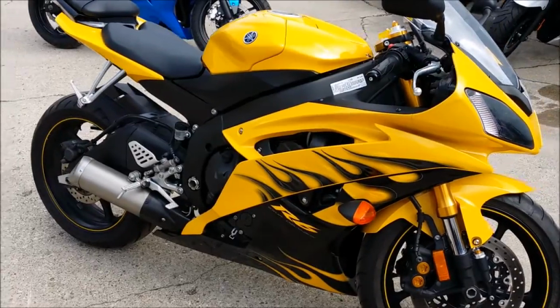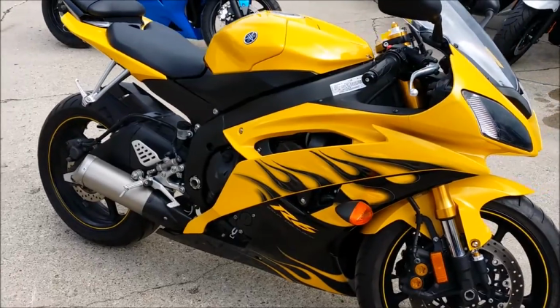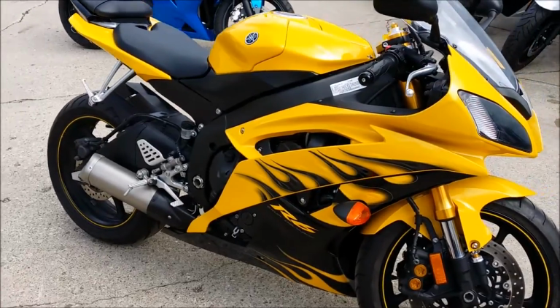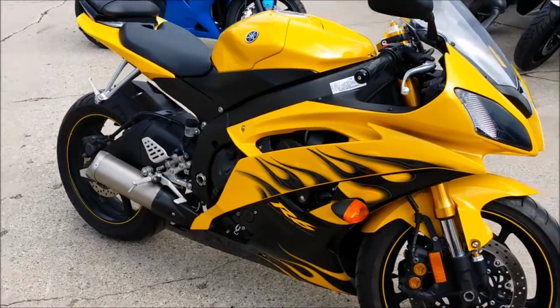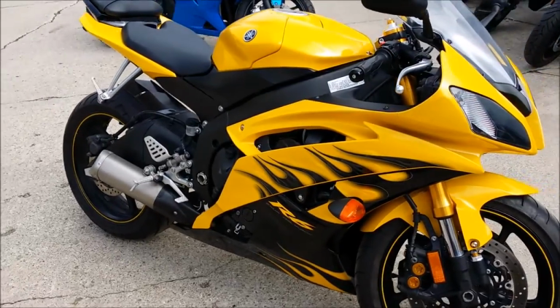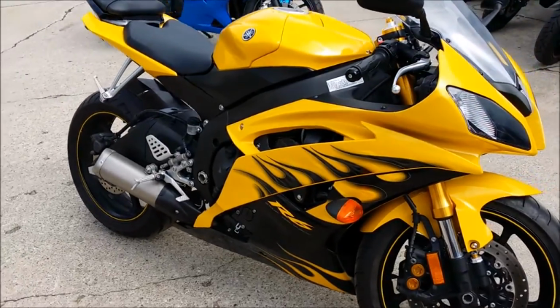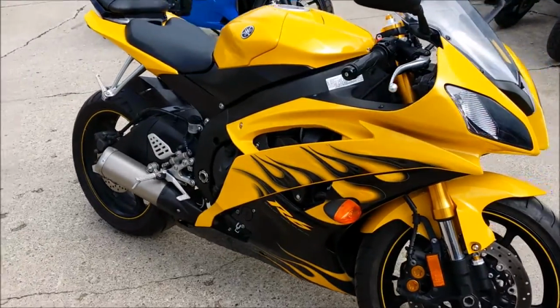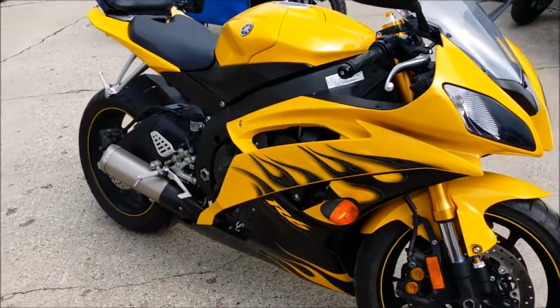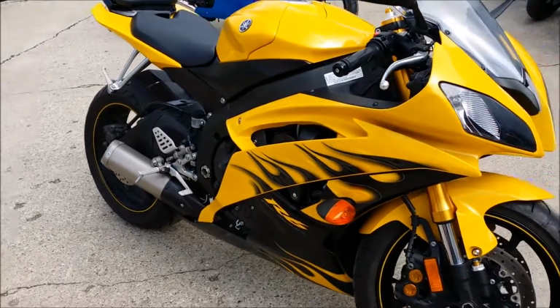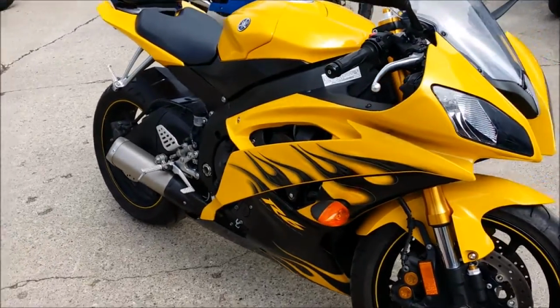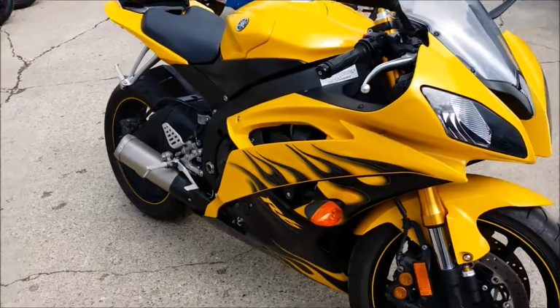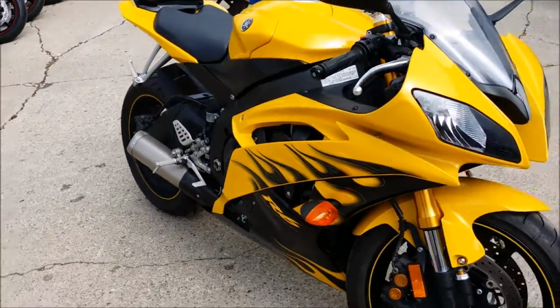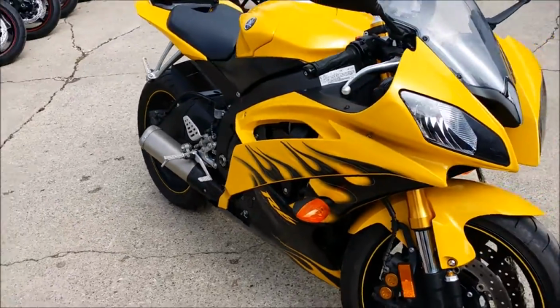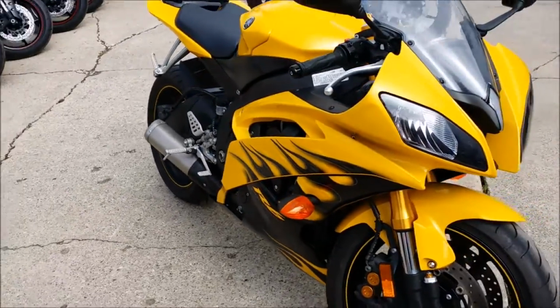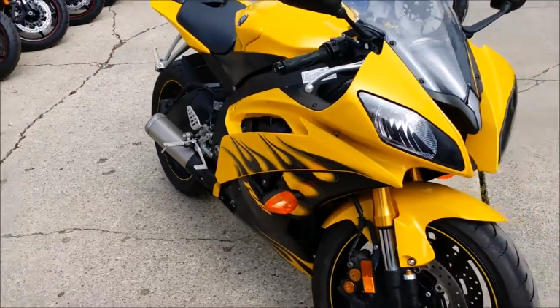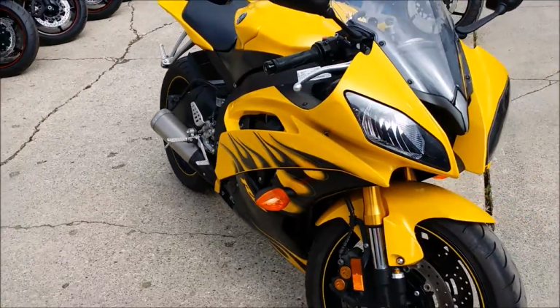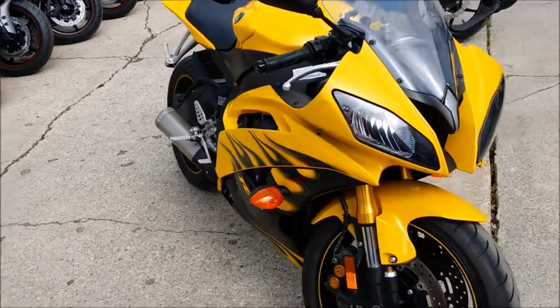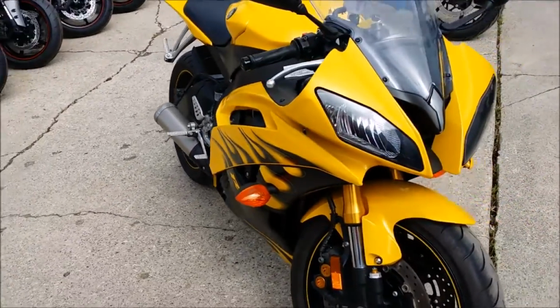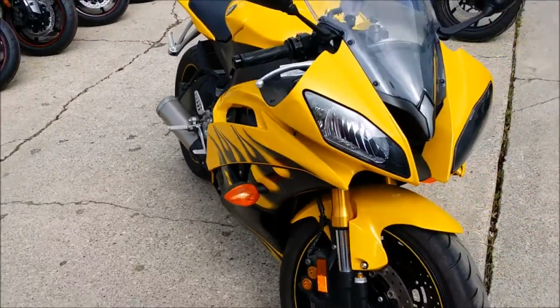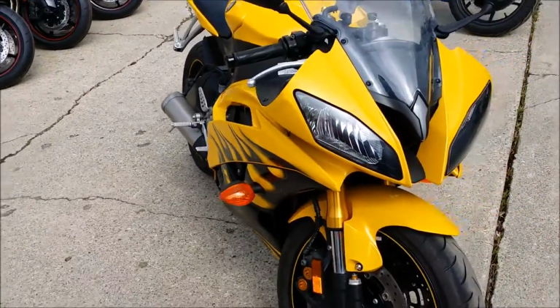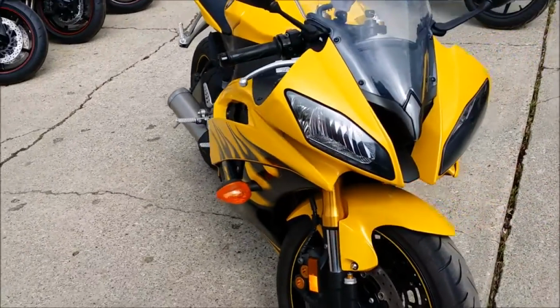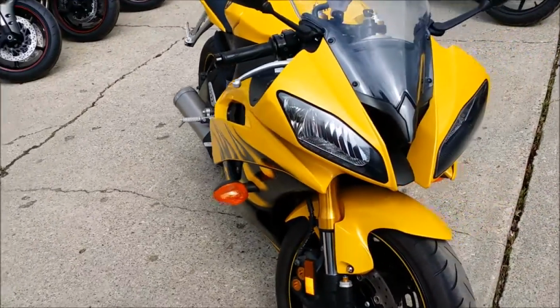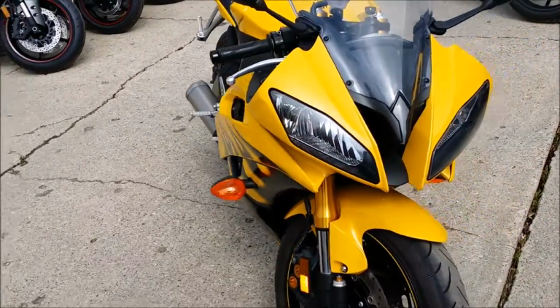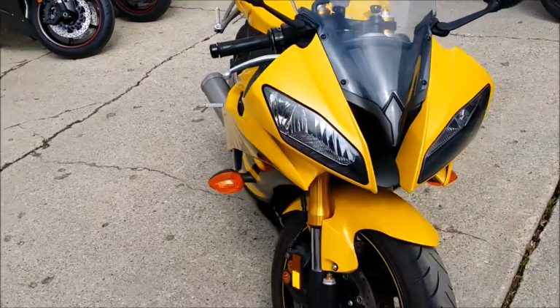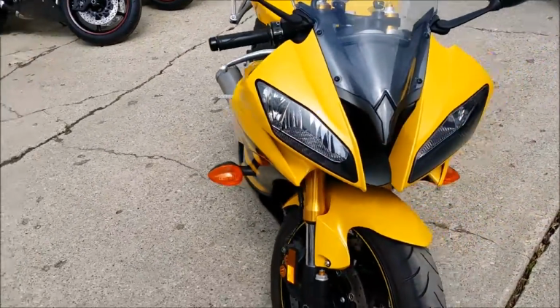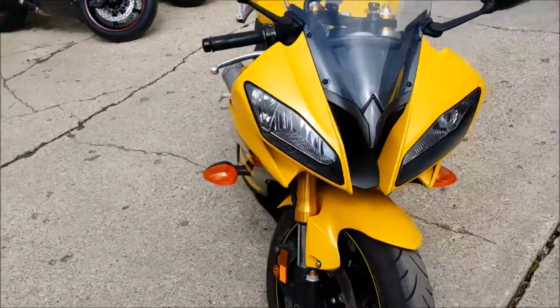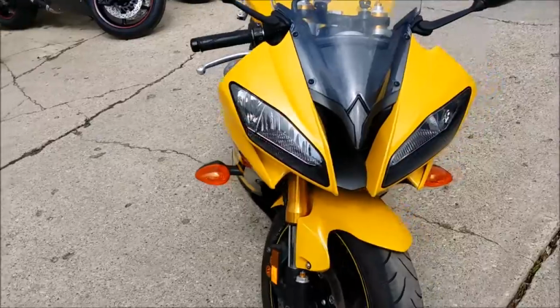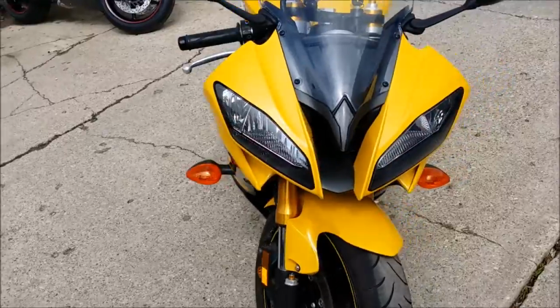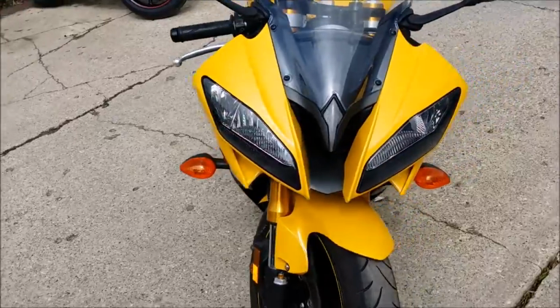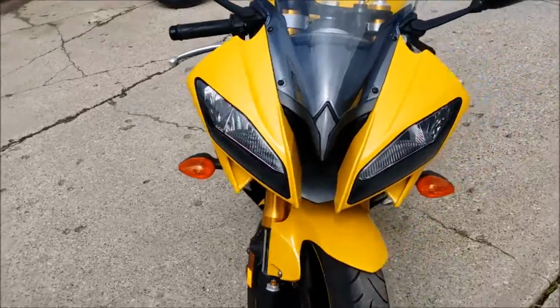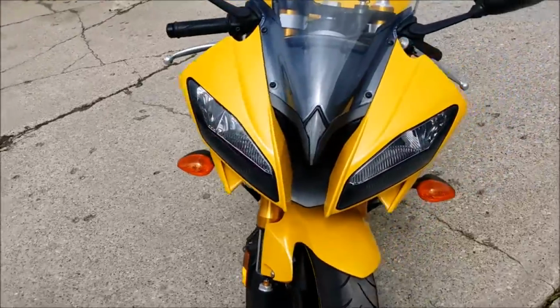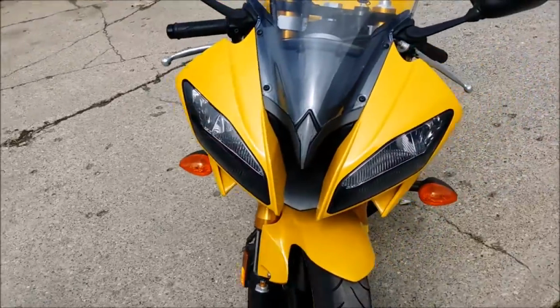At Approval Powersports, we have over 400 used bikes on the showroom floor and financing programs for everyone.